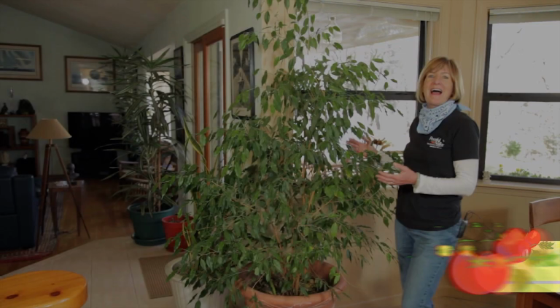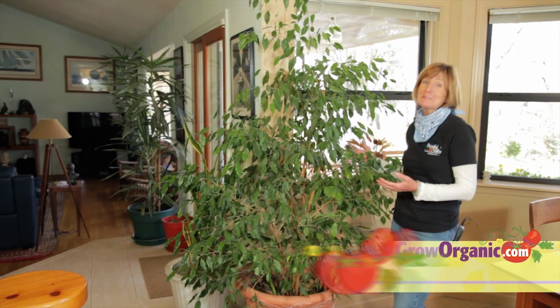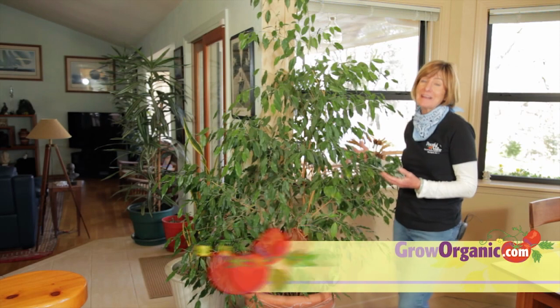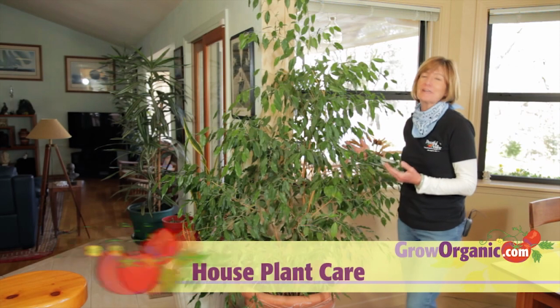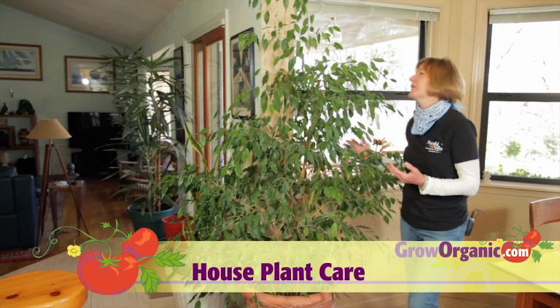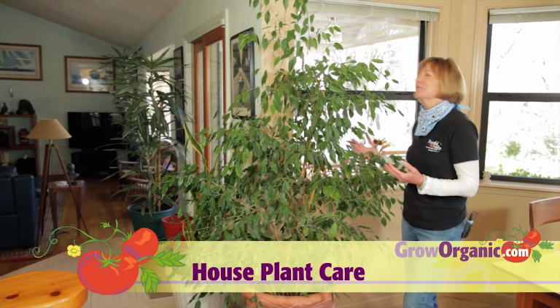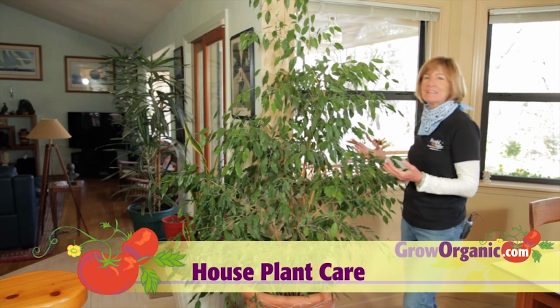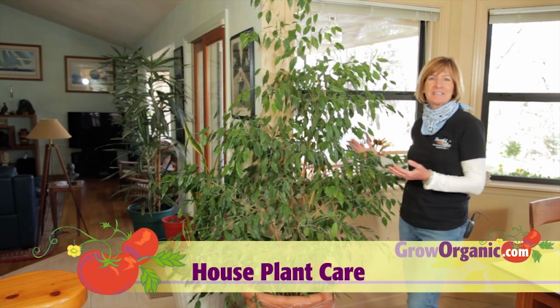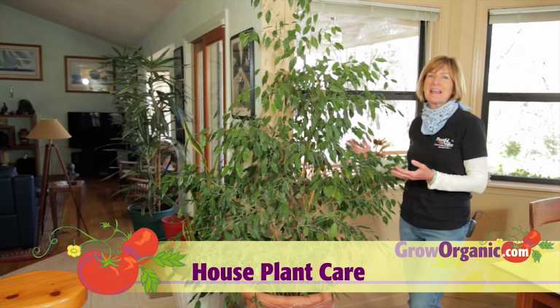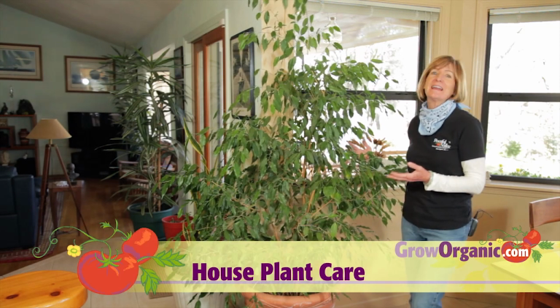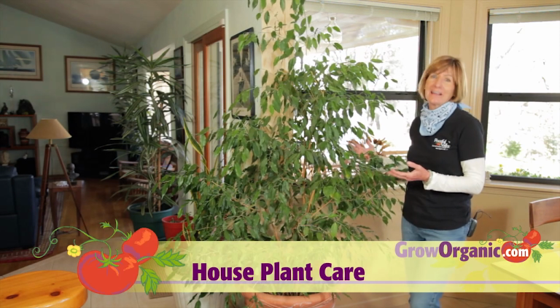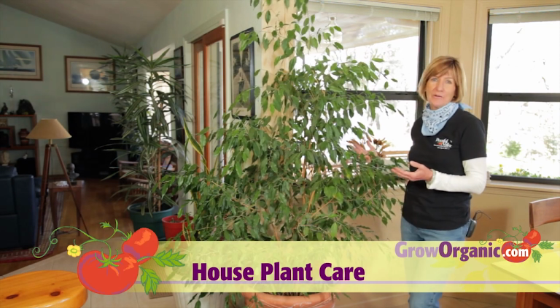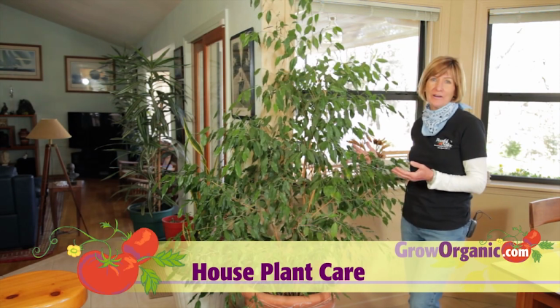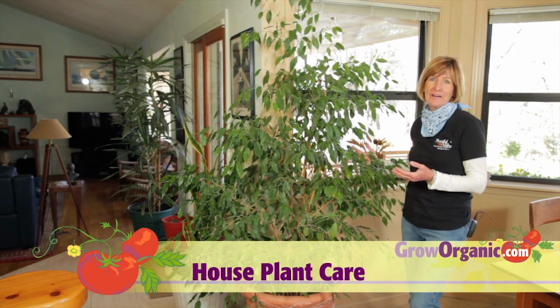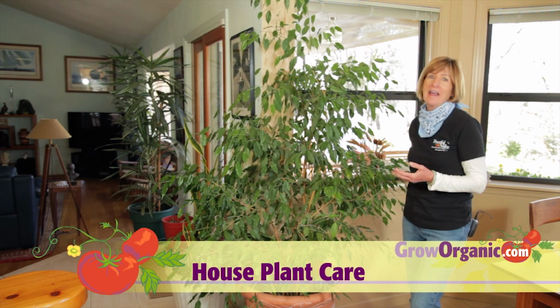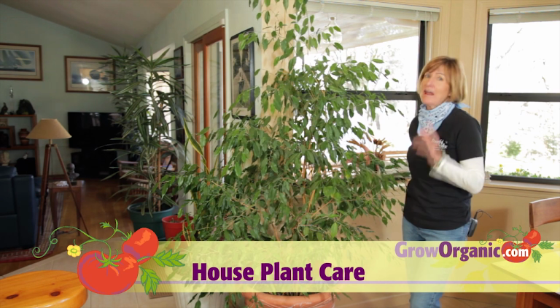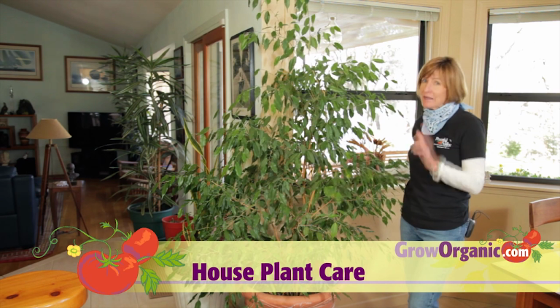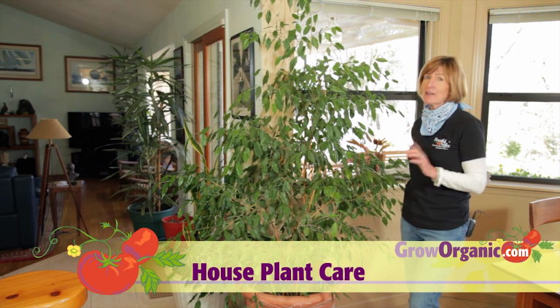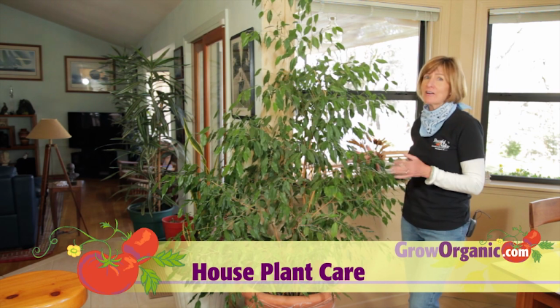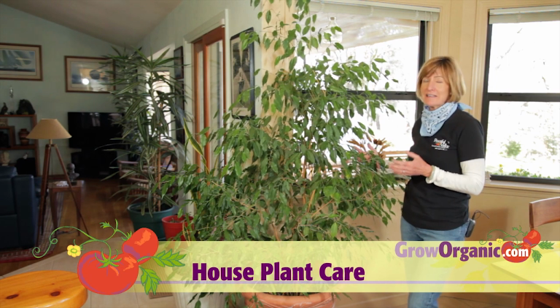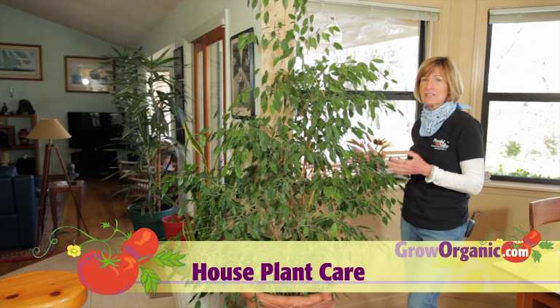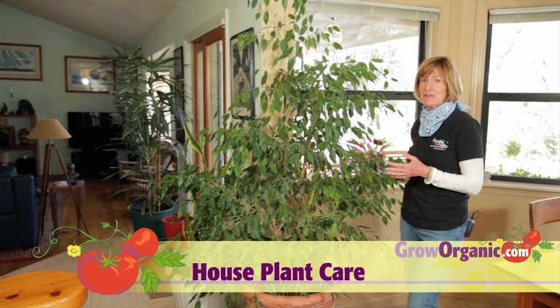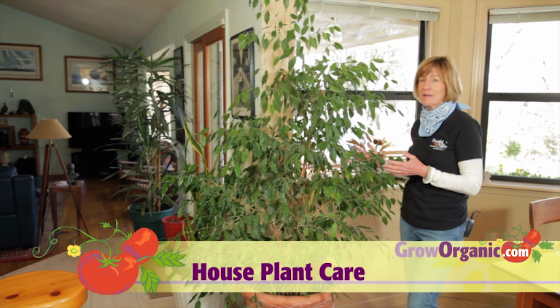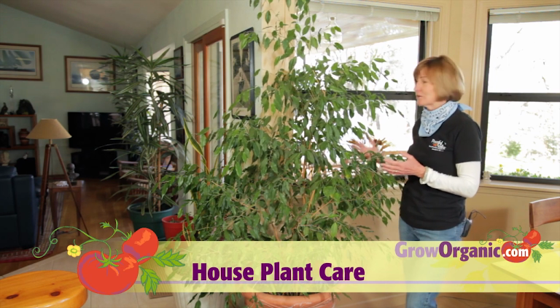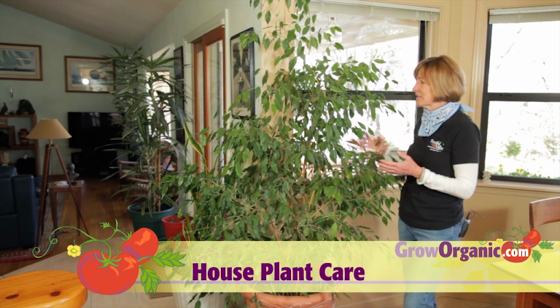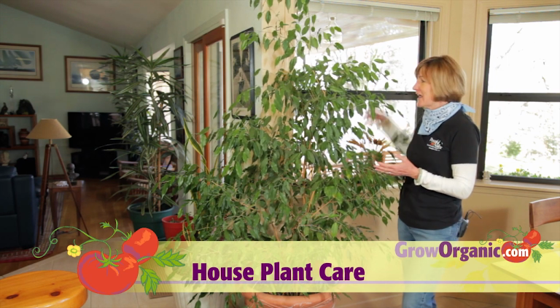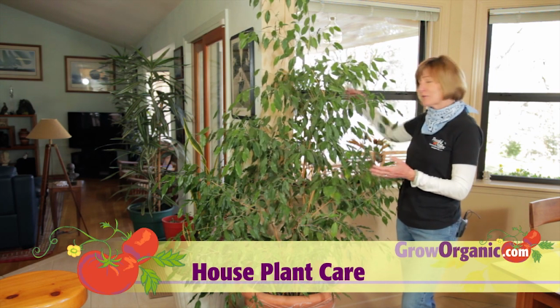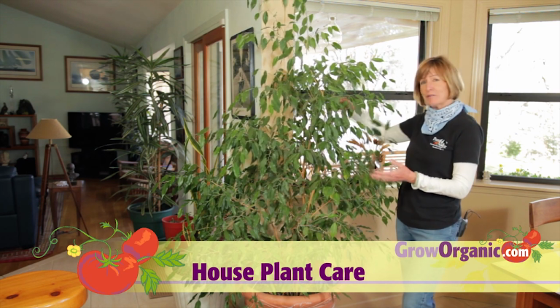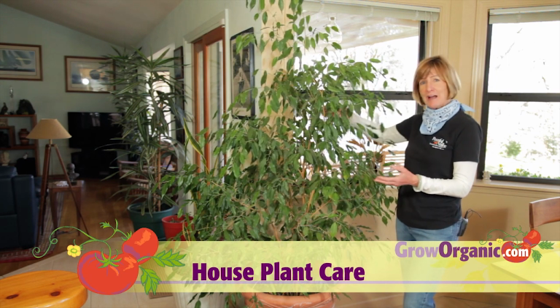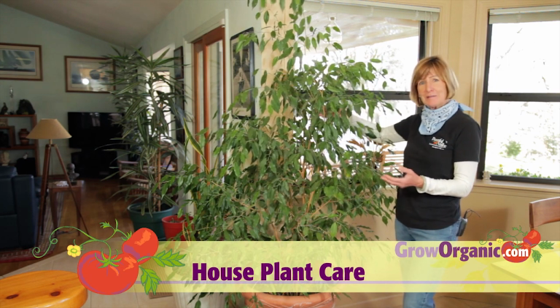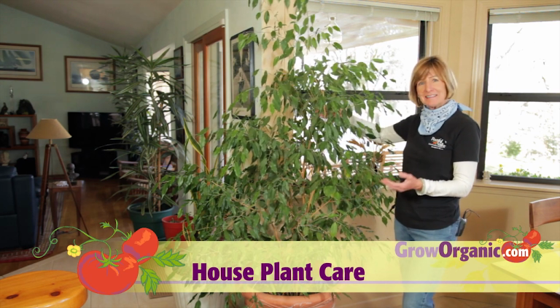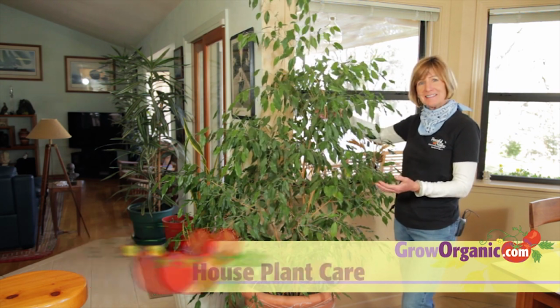Houseplants are a wonderful addition to any decor. And organic gardening isn't just for edibles — it's great for your houseplants too.